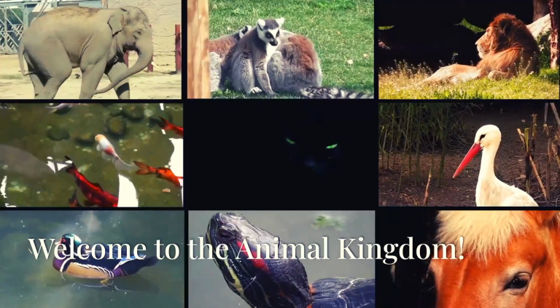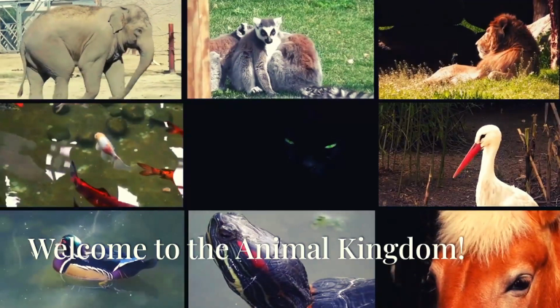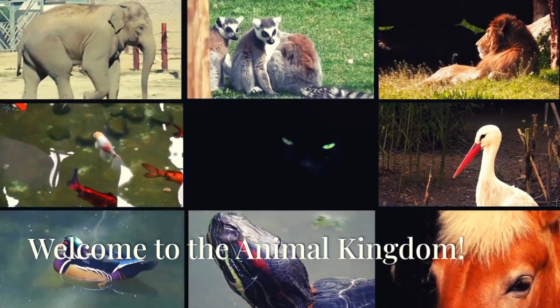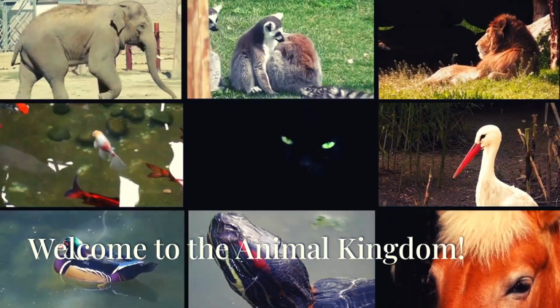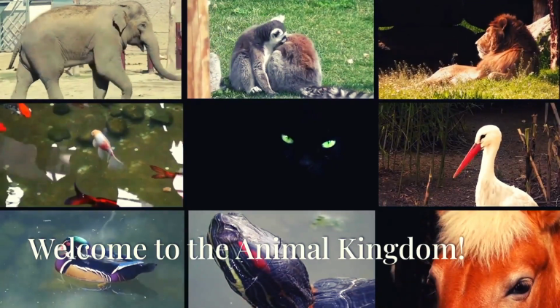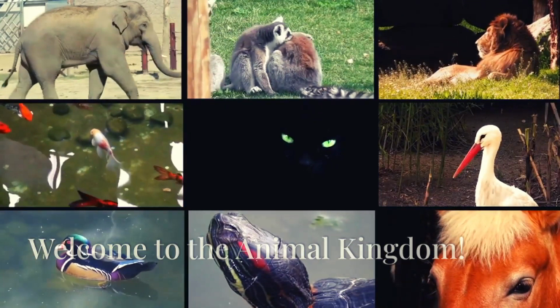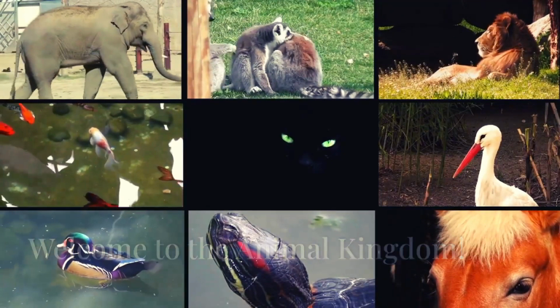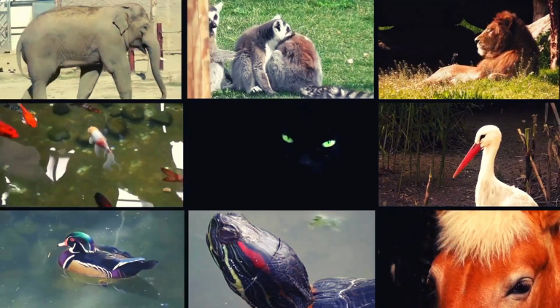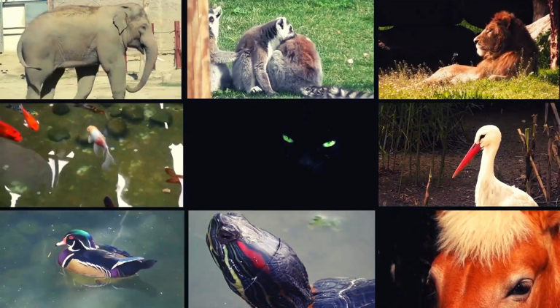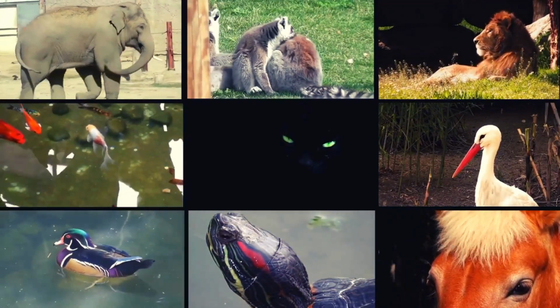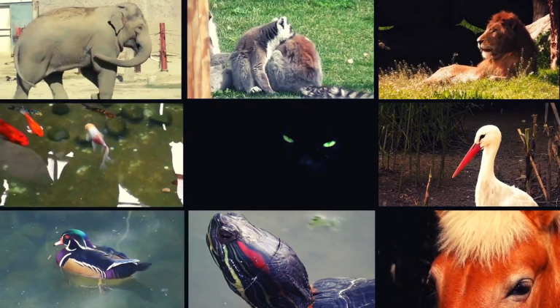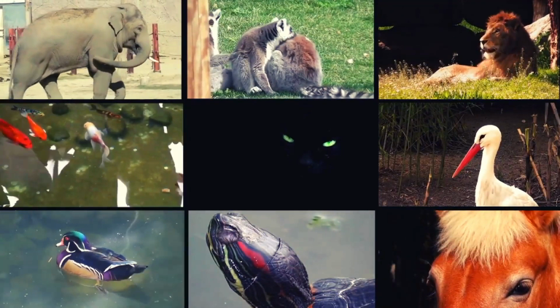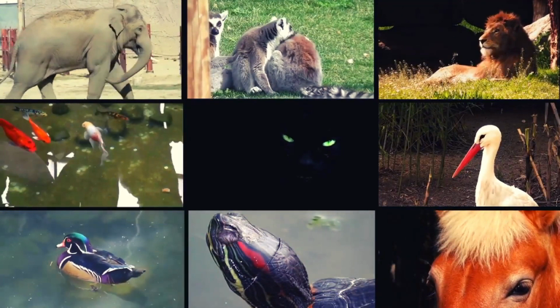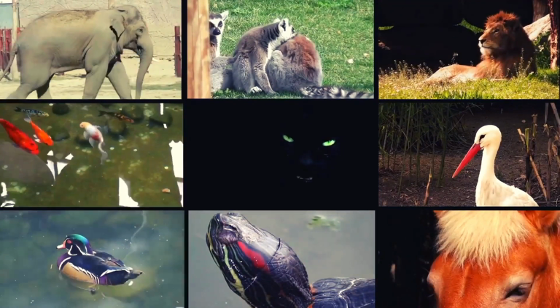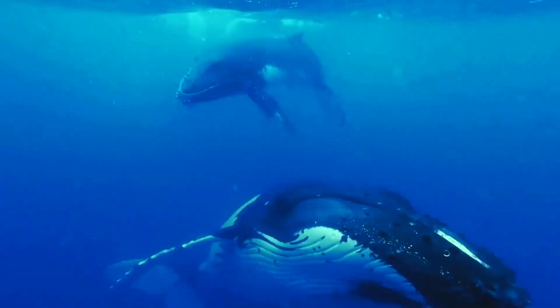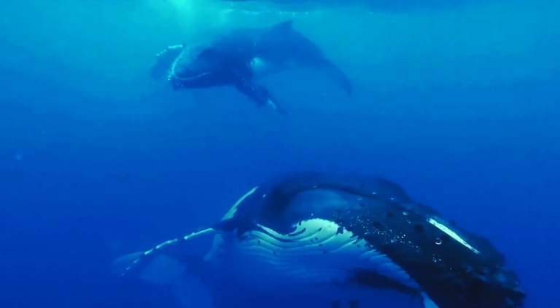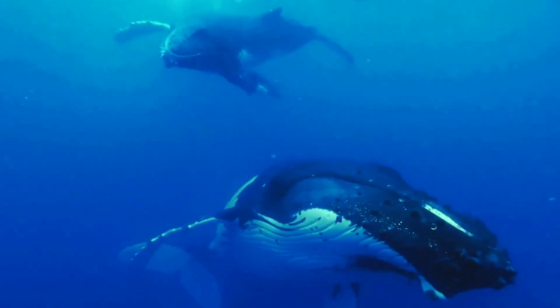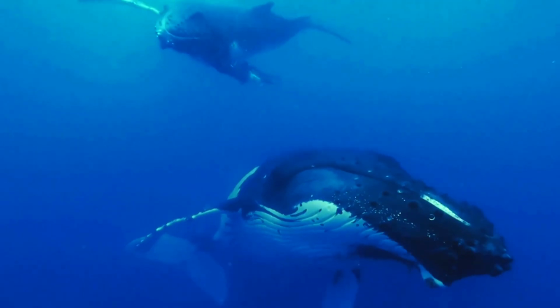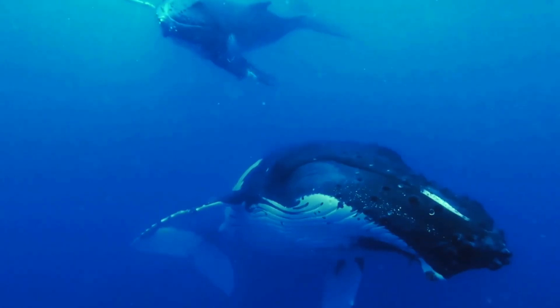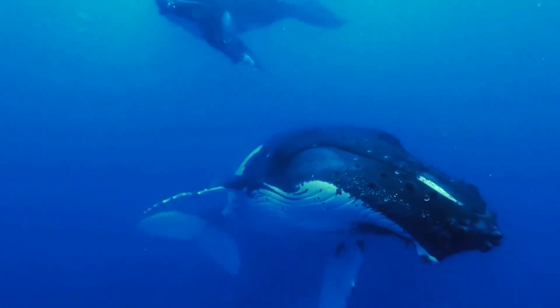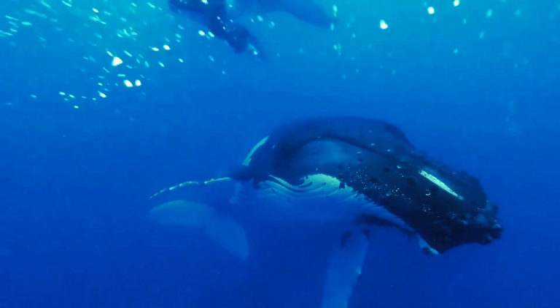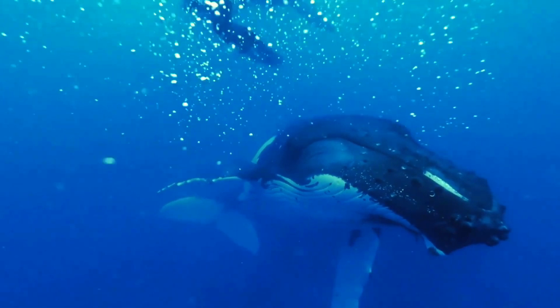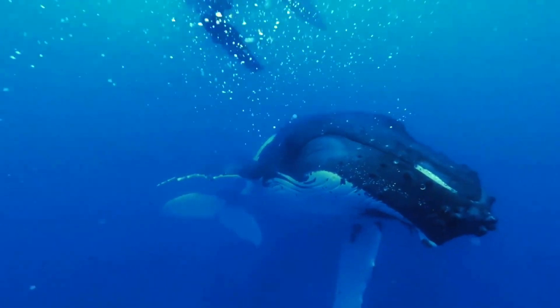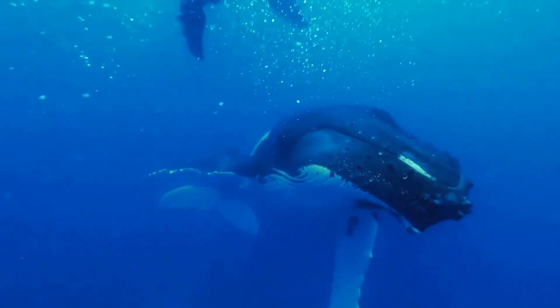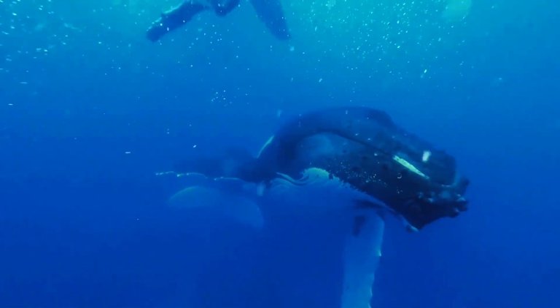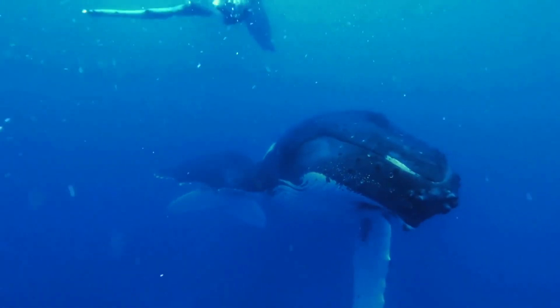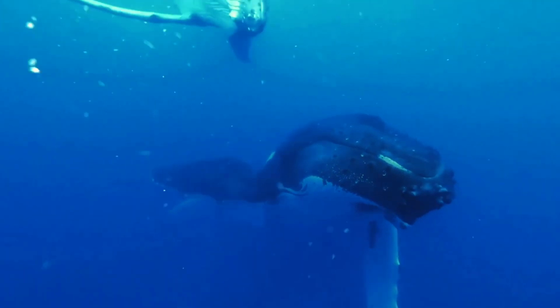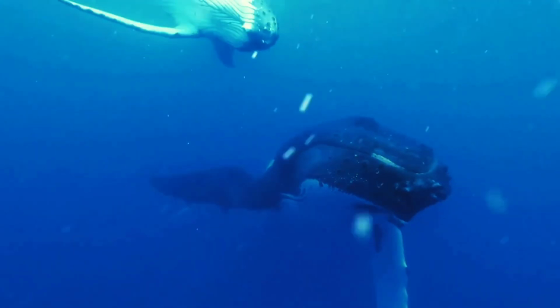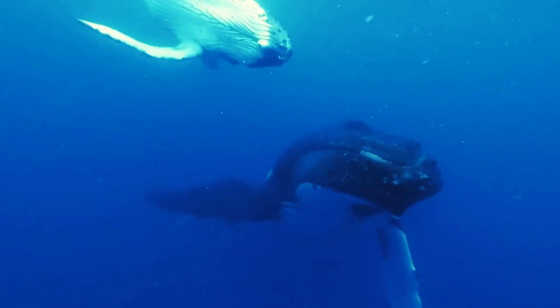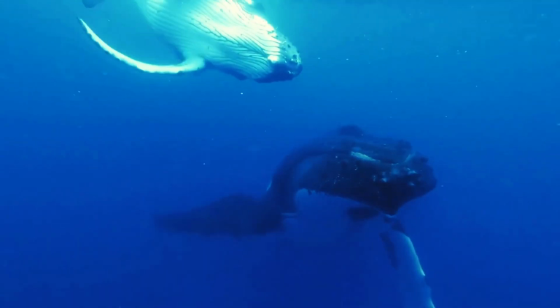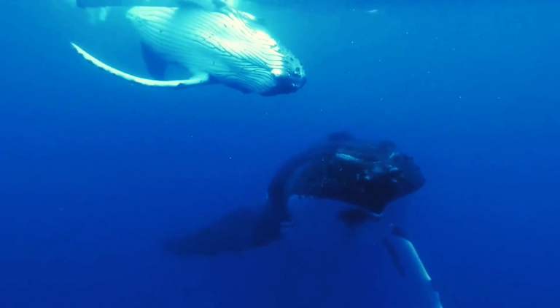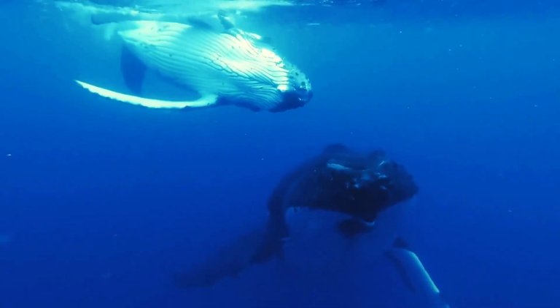Hello, animal lovers. Welcome to the animal kingdom. Earth is full of amazing creatures, big and small. We call them animals.